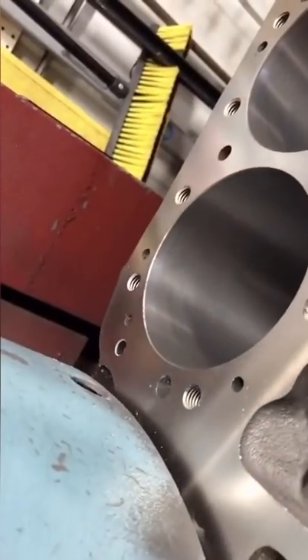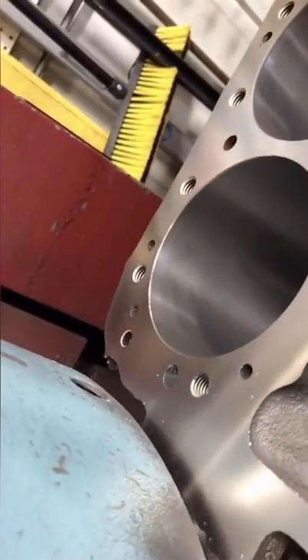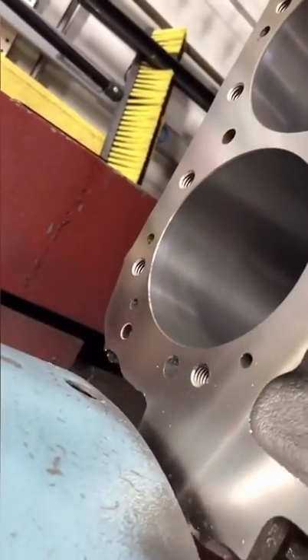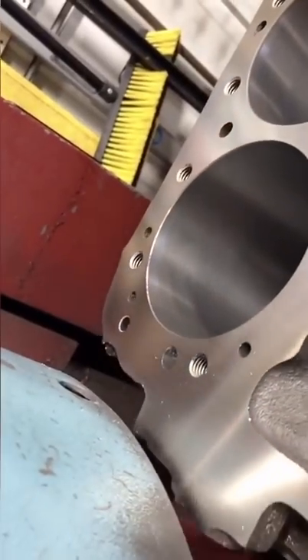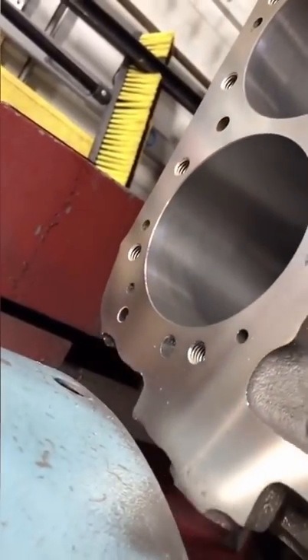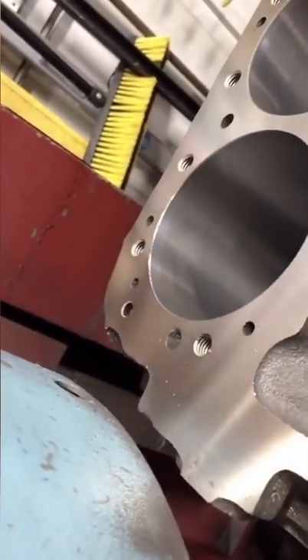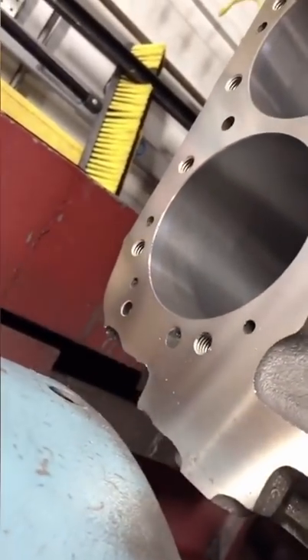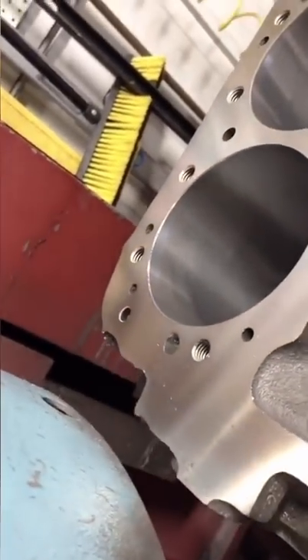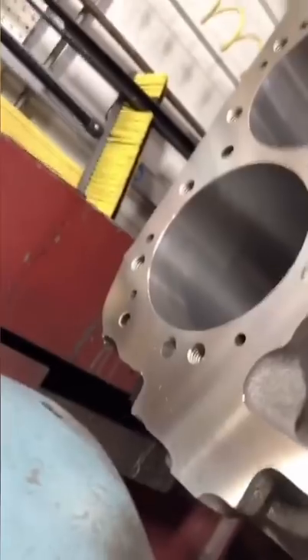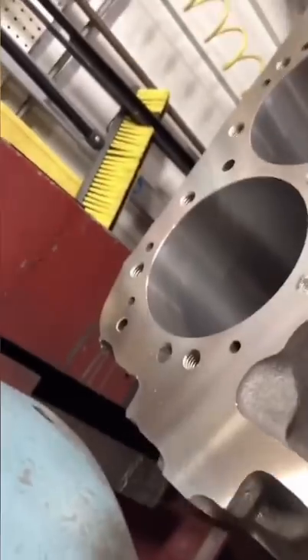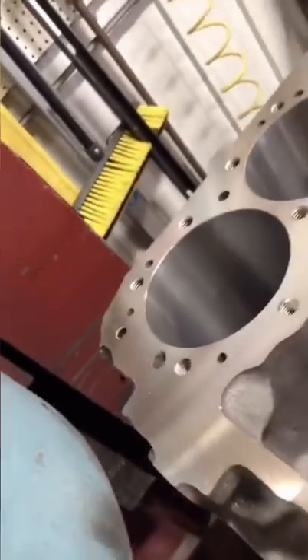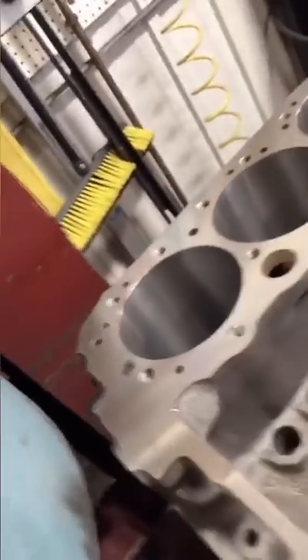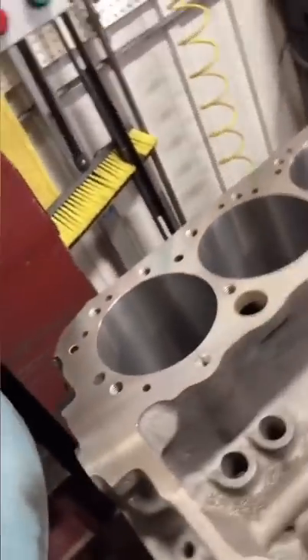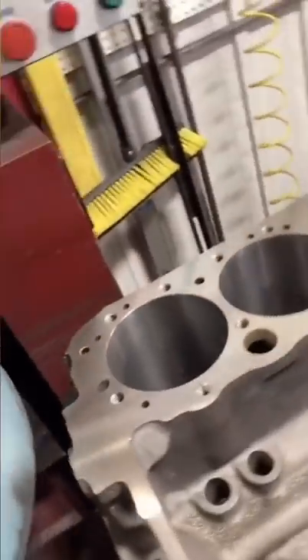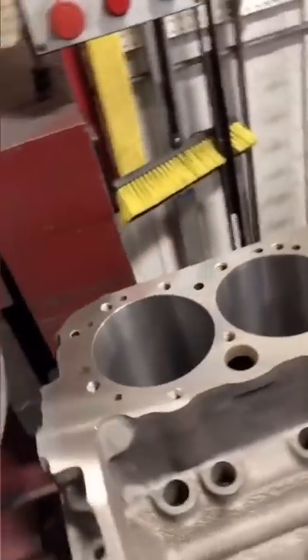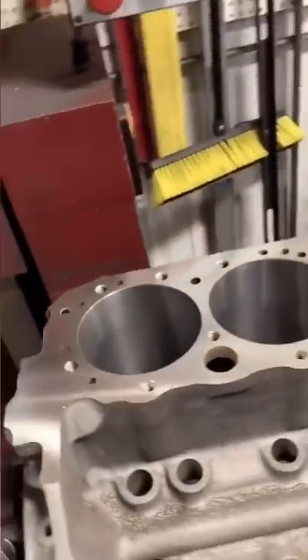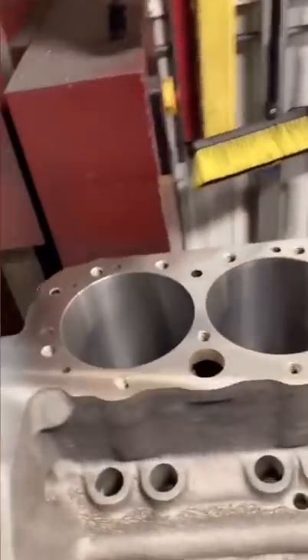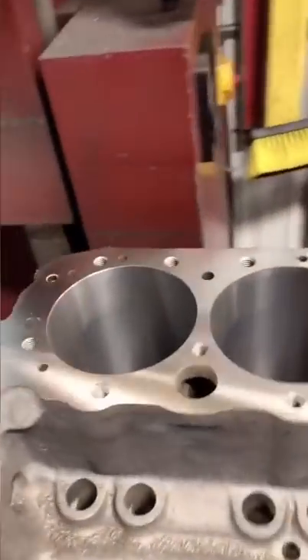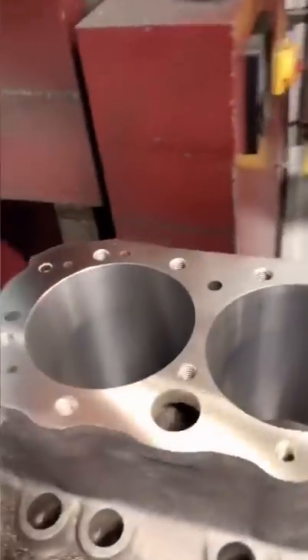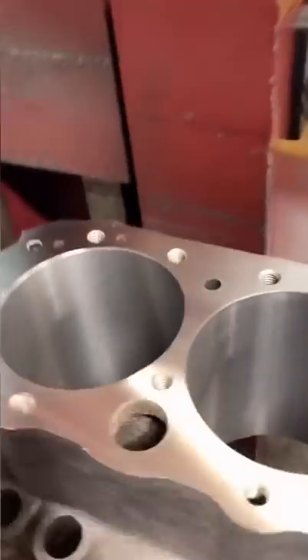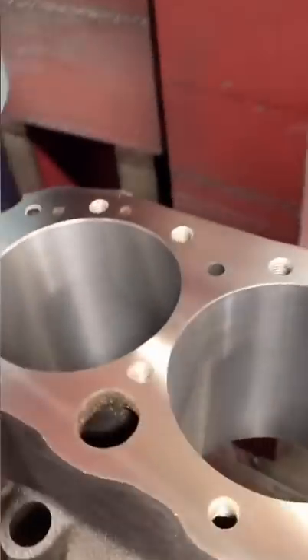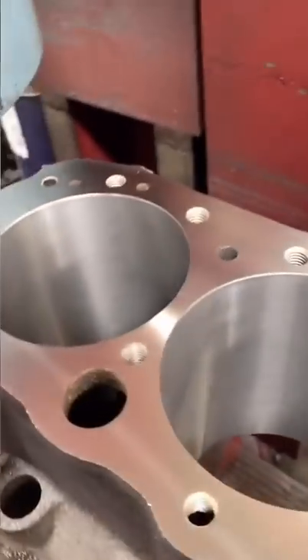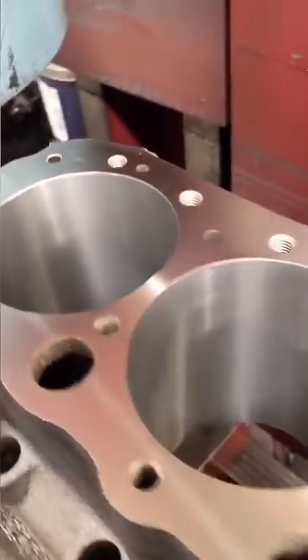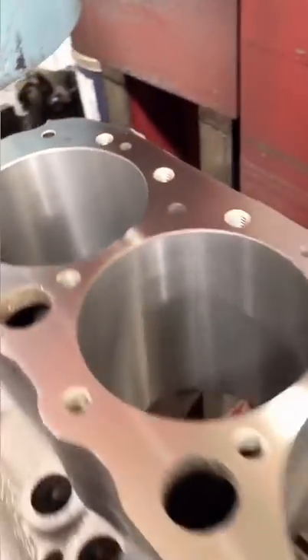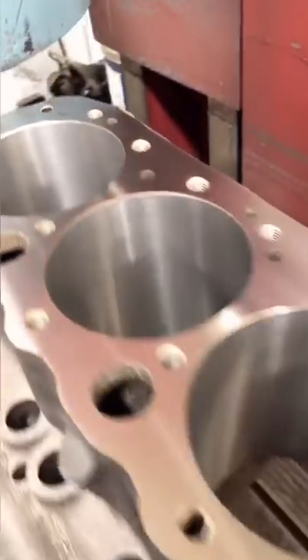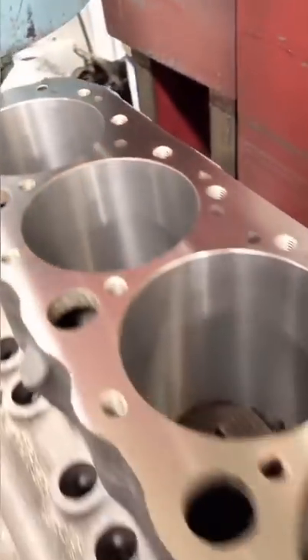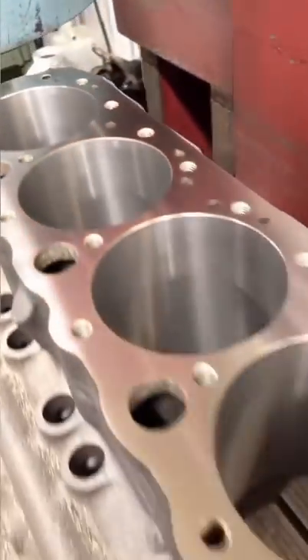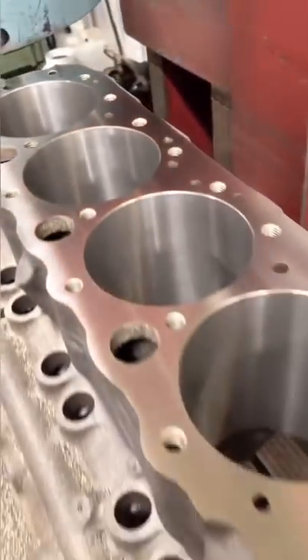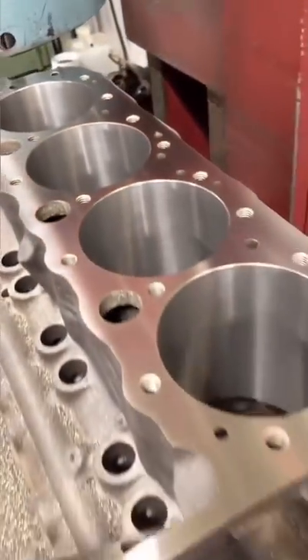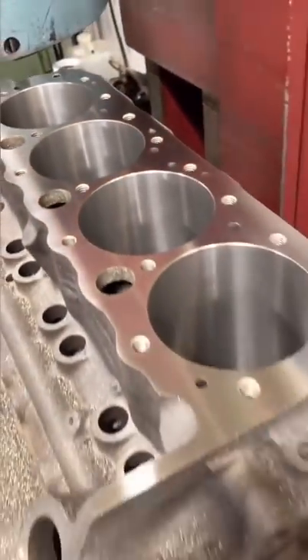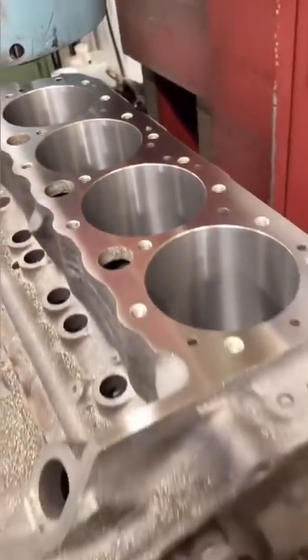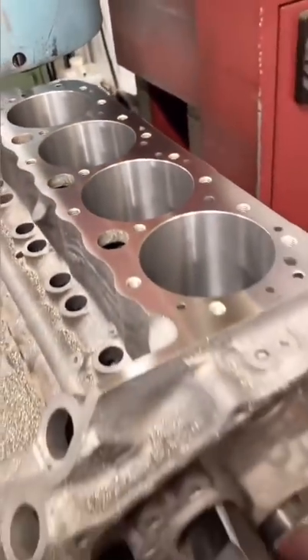After we bored the rest of the cylinders, we went ahead and surfaced the deck of the block and it's ready to go in our home.